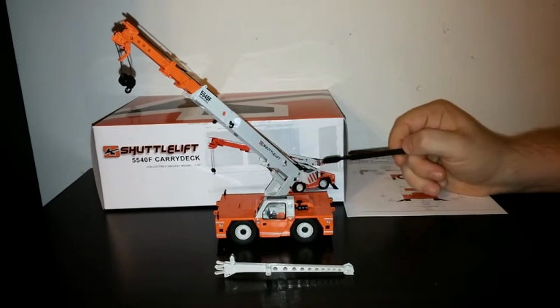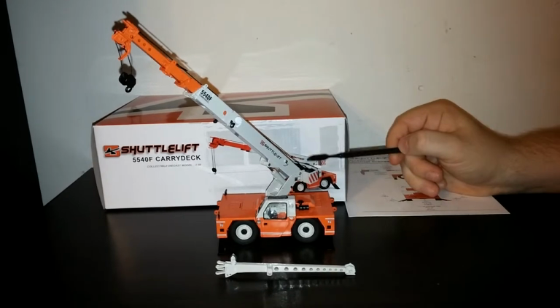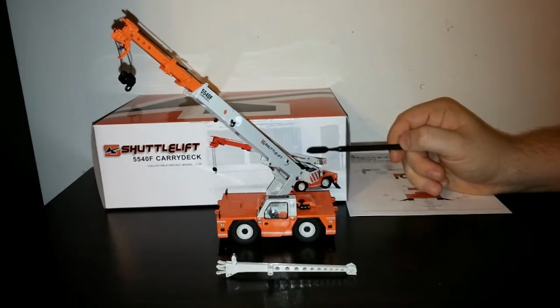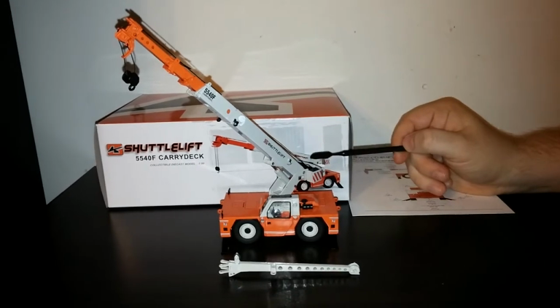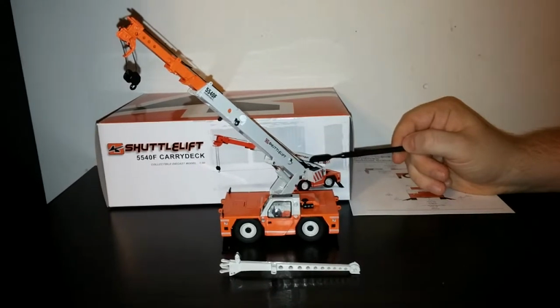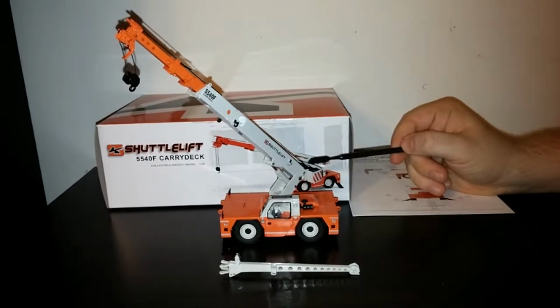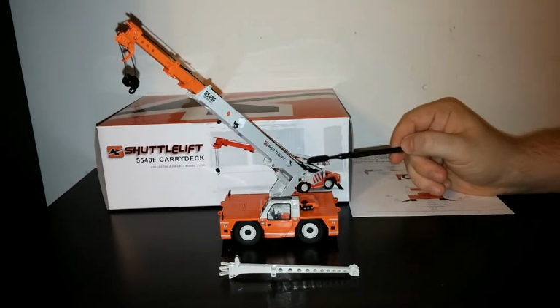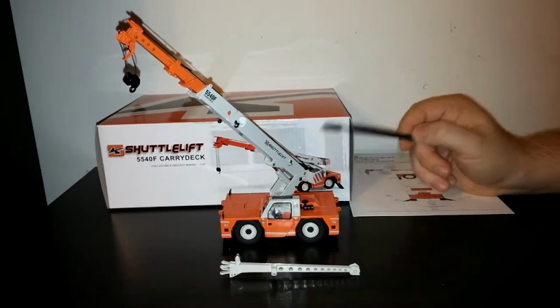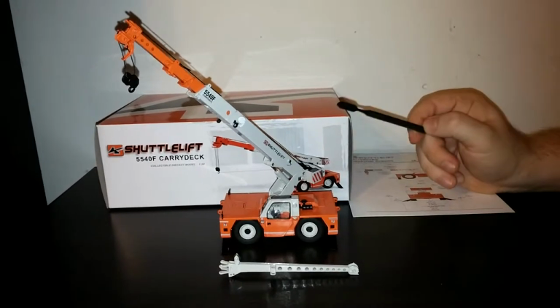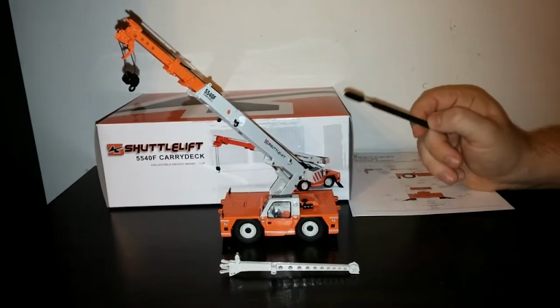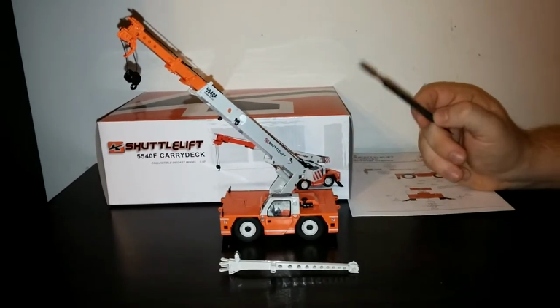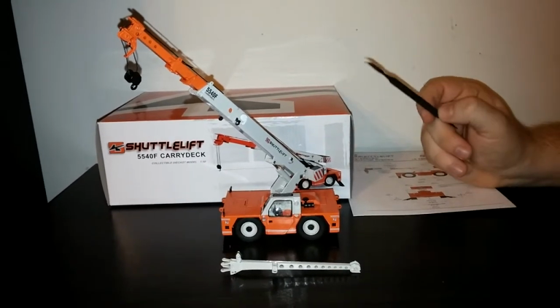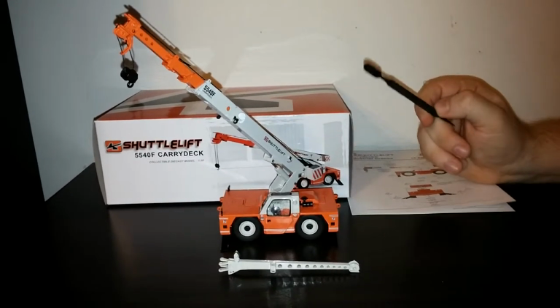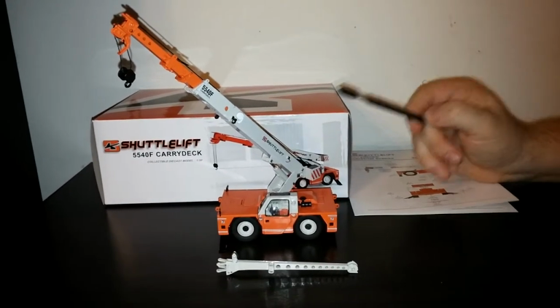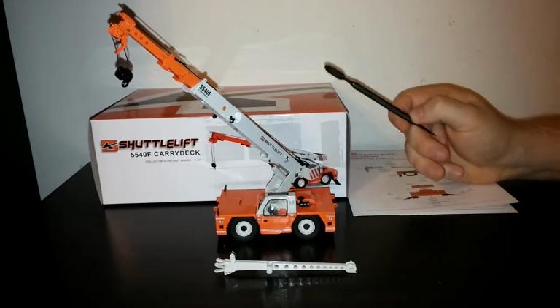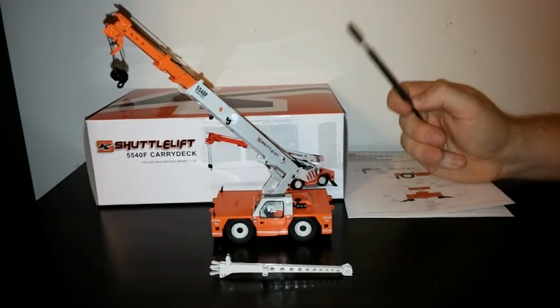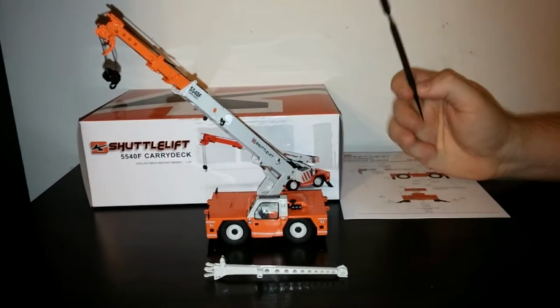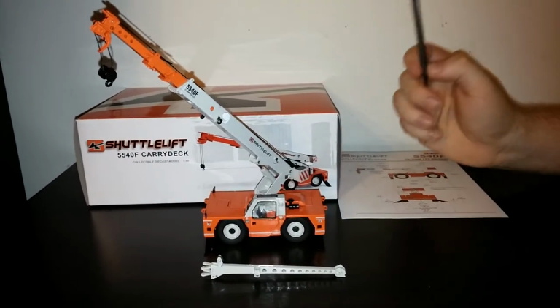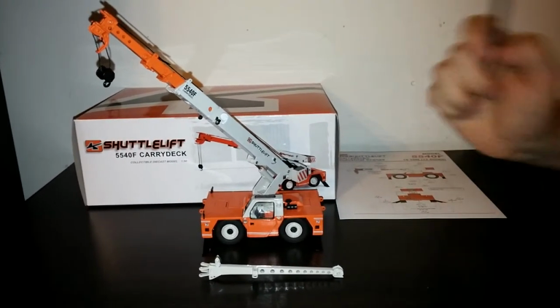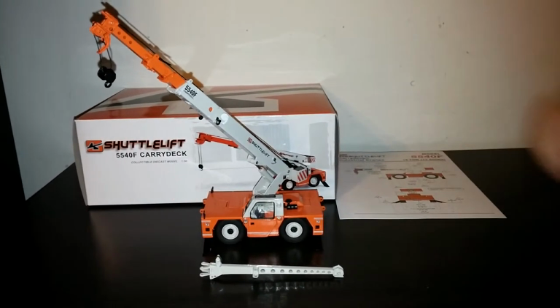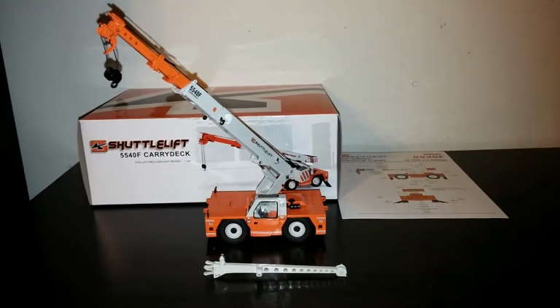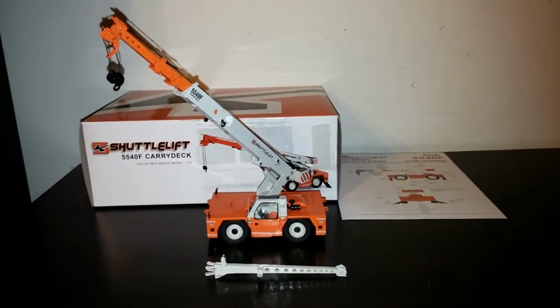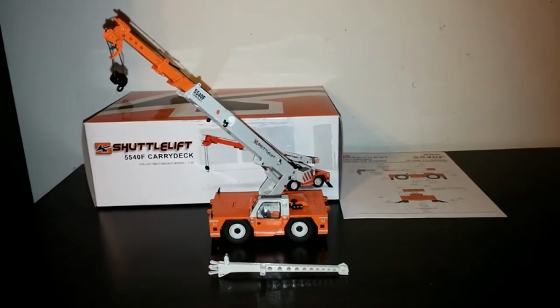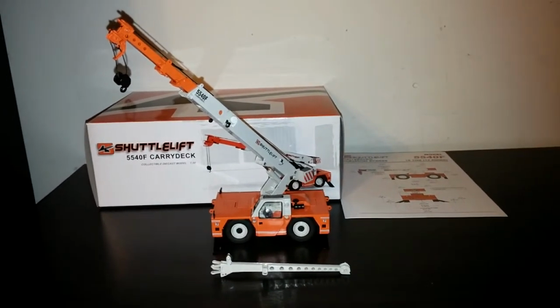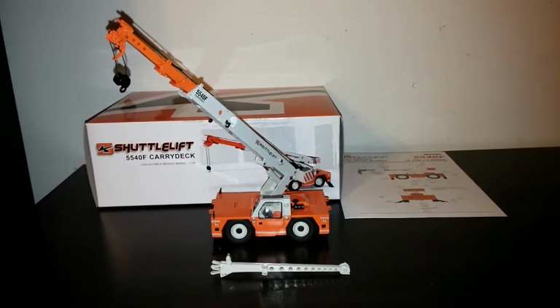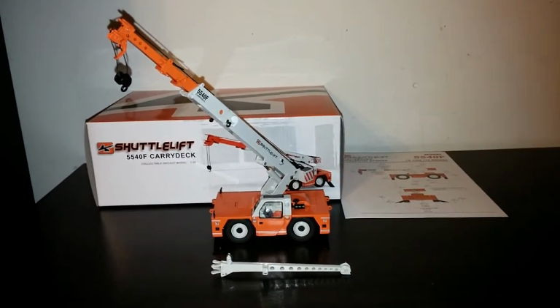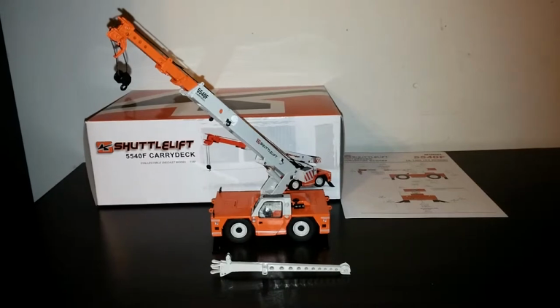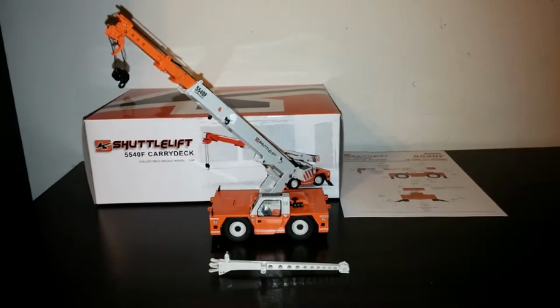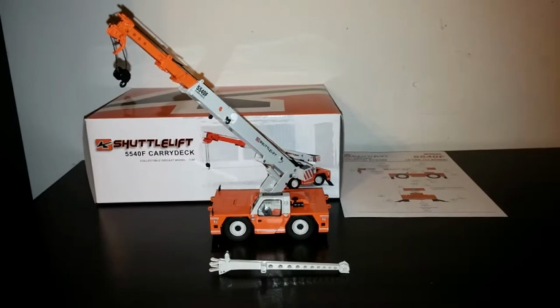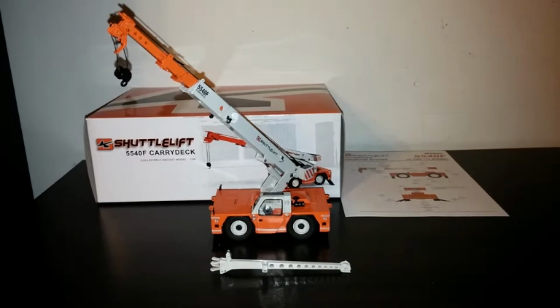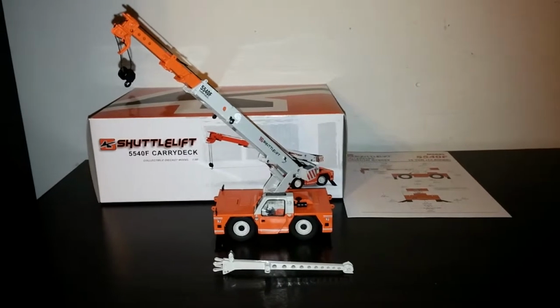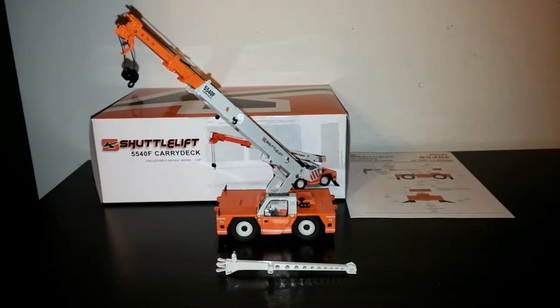This is a working crane. However, in this particular scale of 1:50, it can't lift anything that's really heavy.